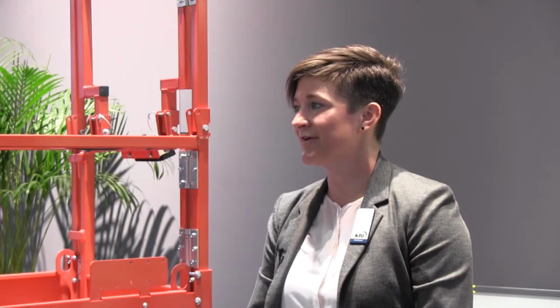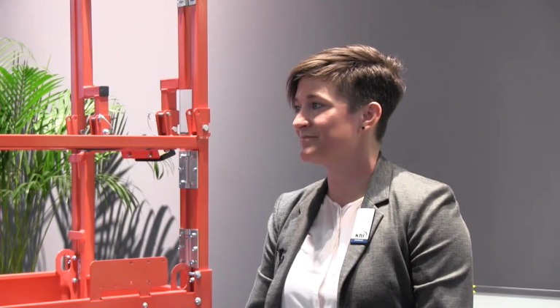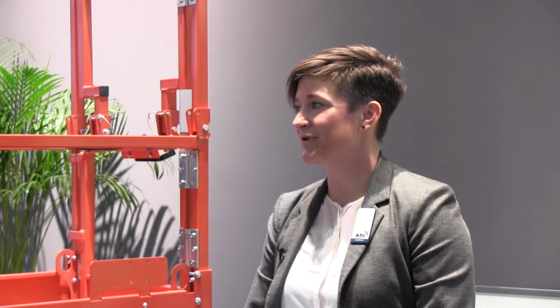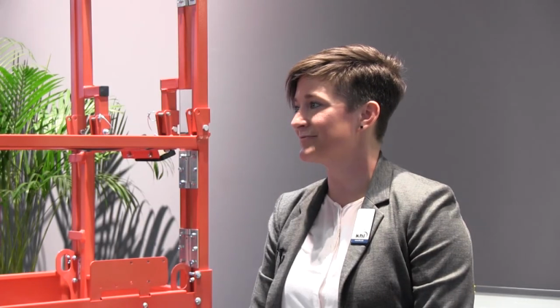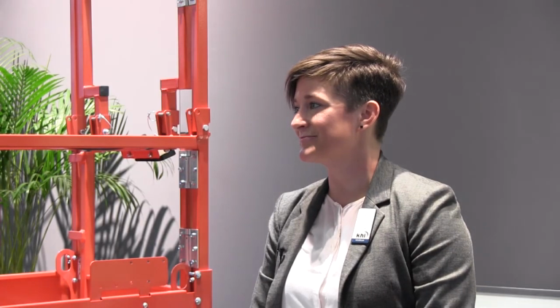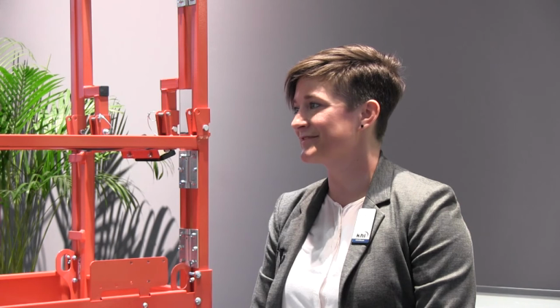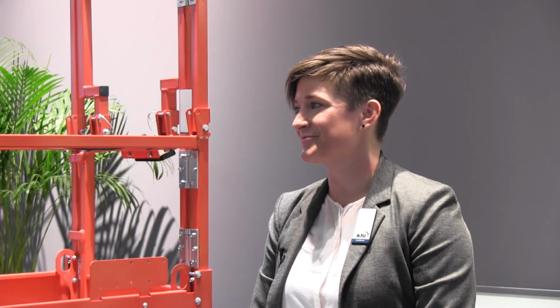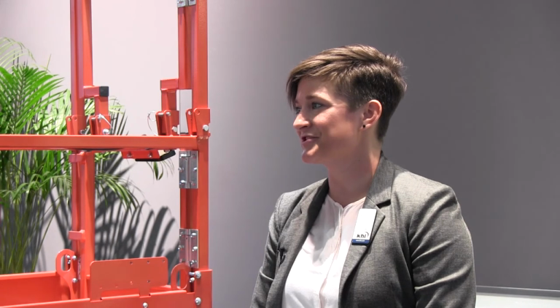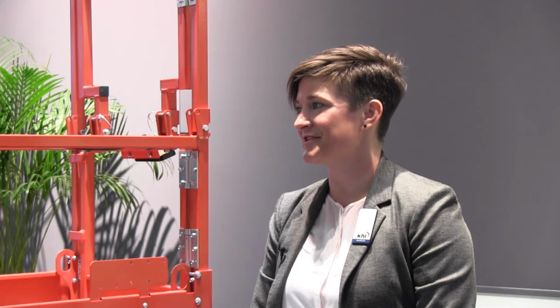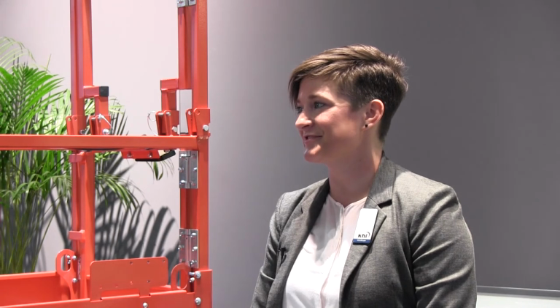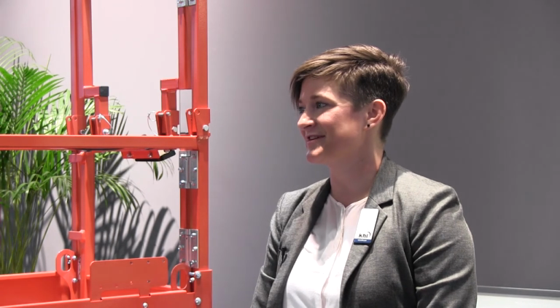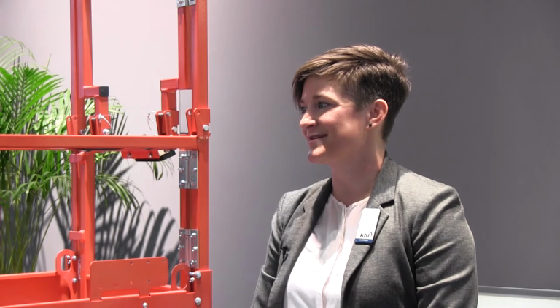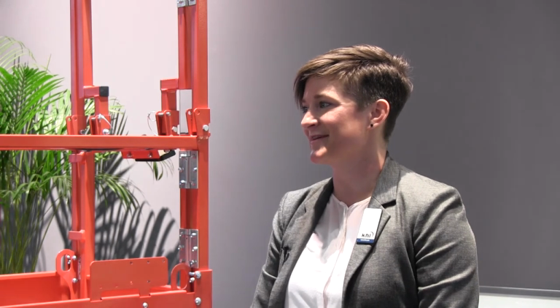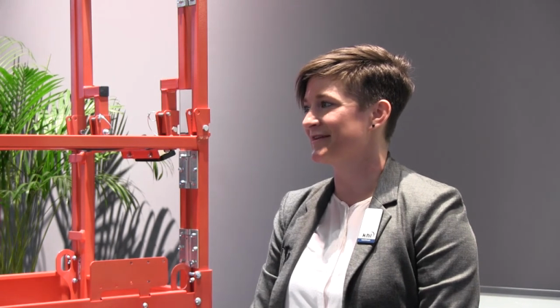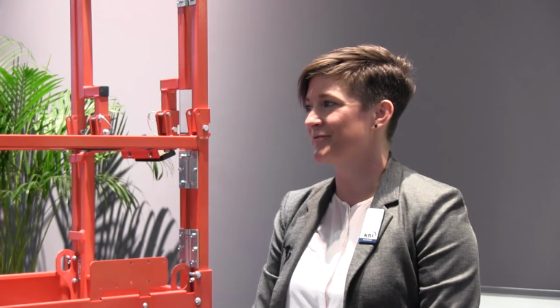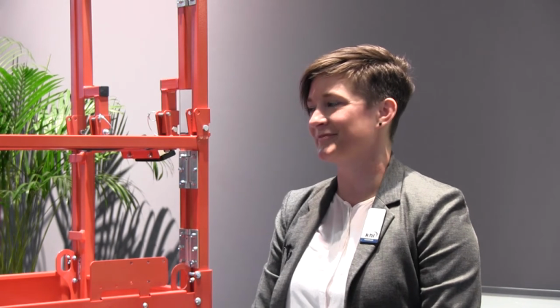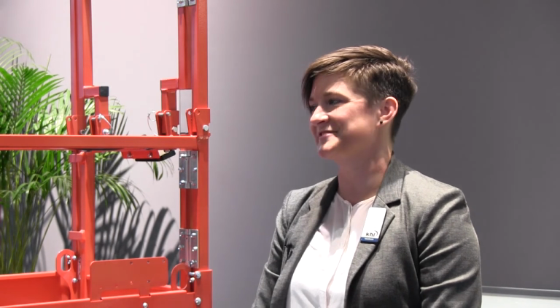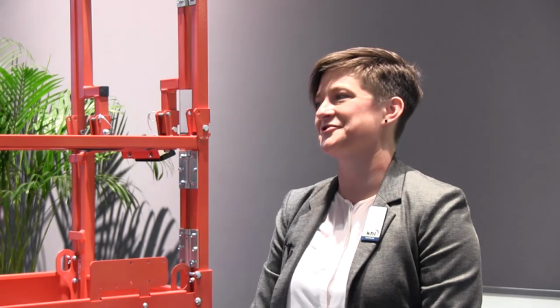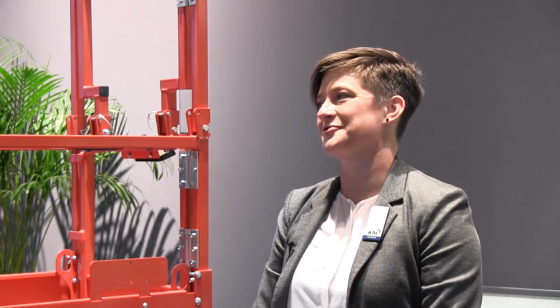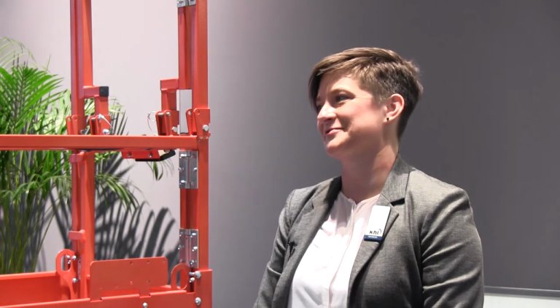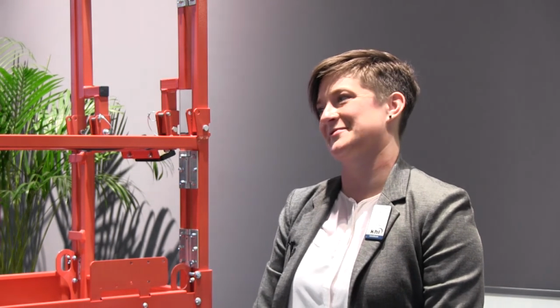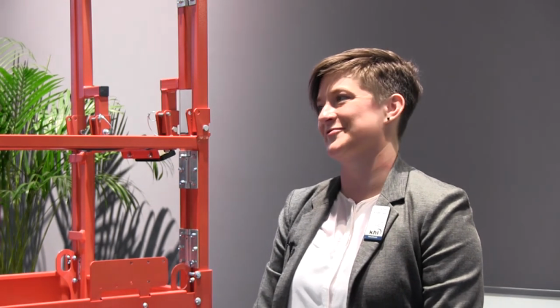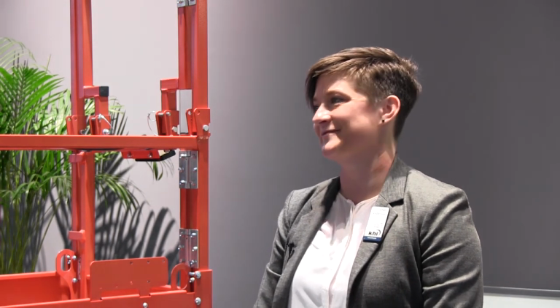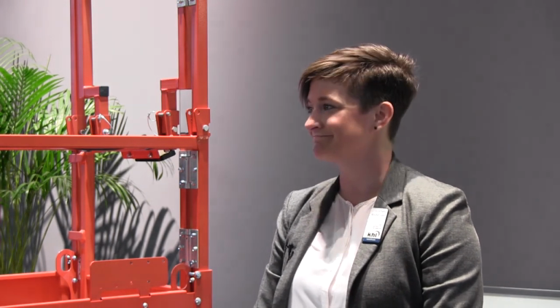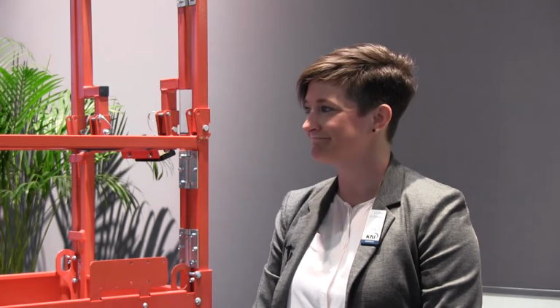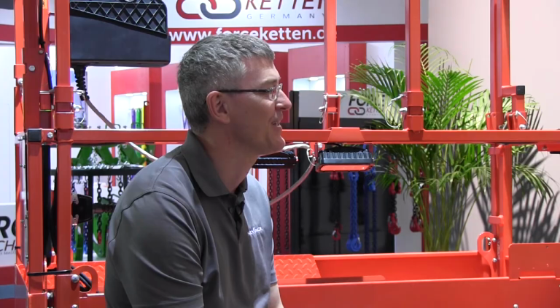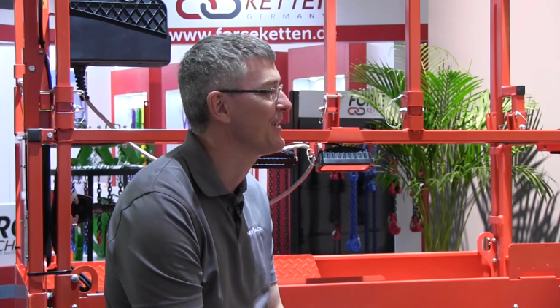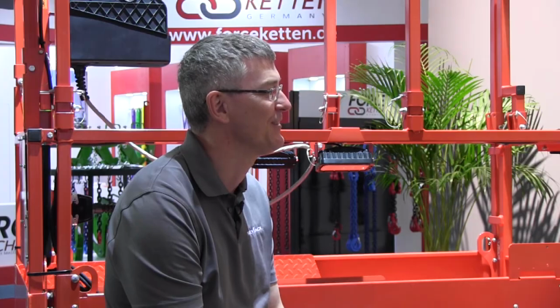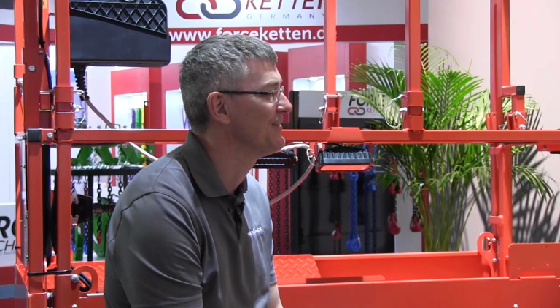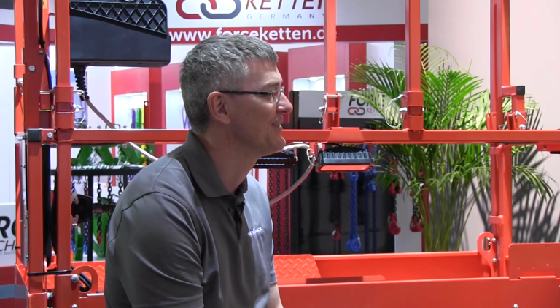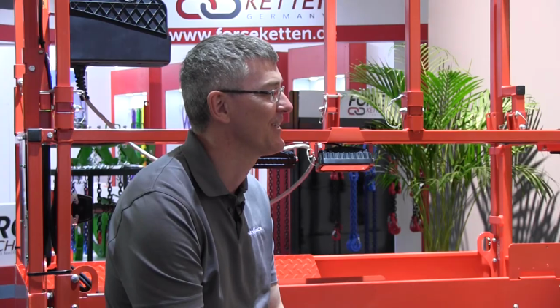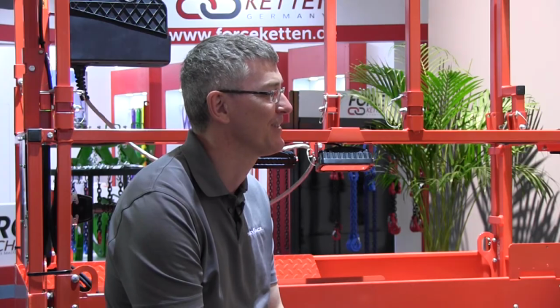All right, Brad, we really appreciate your time and hope the rest of the show goes well for you. Thank you. Take care.